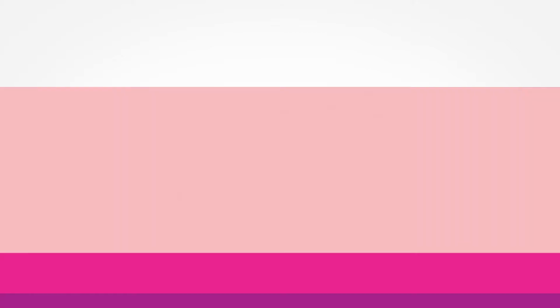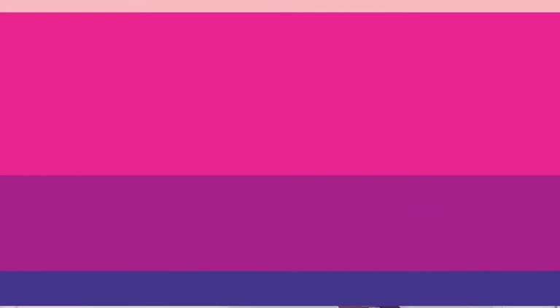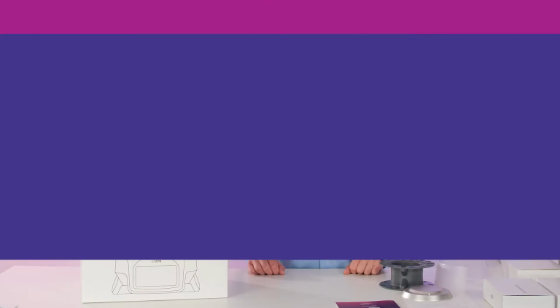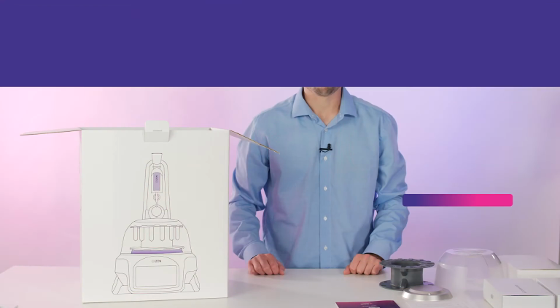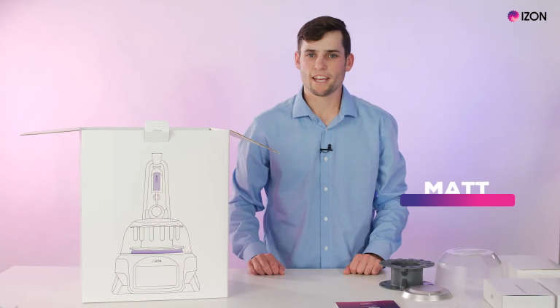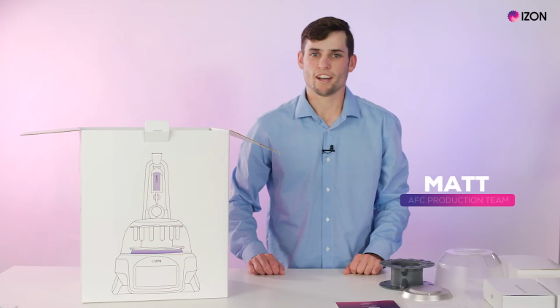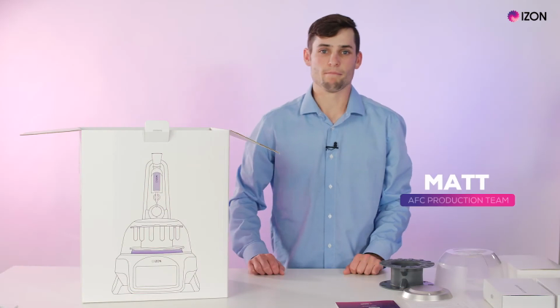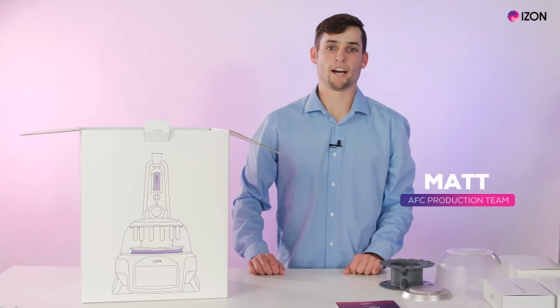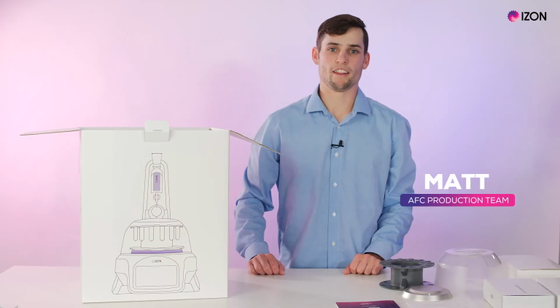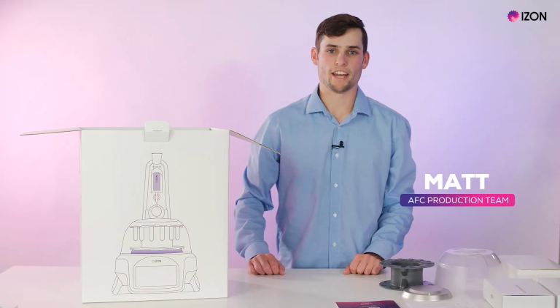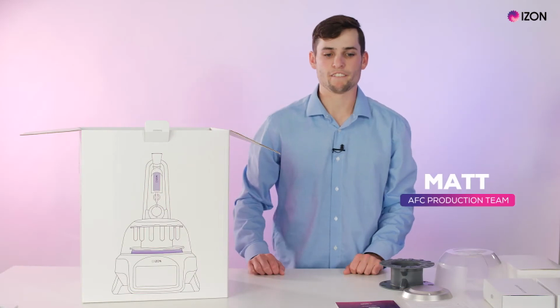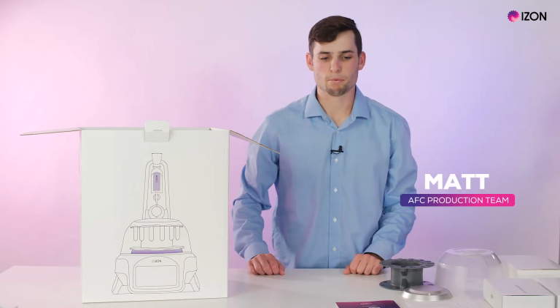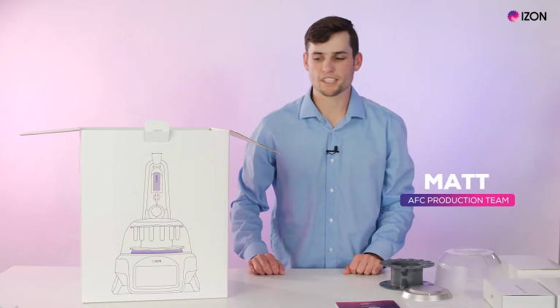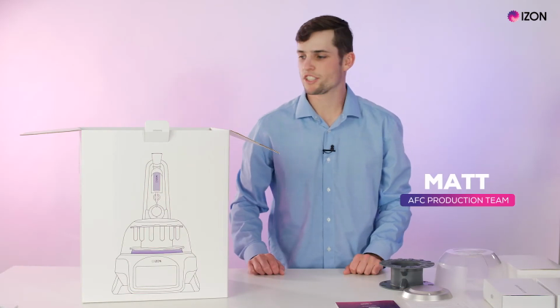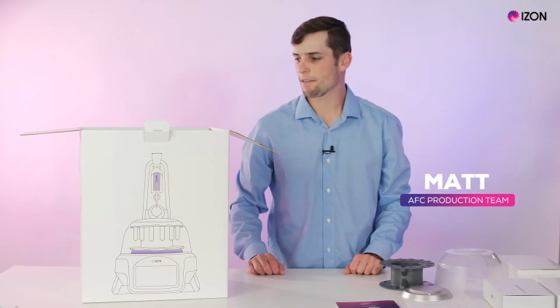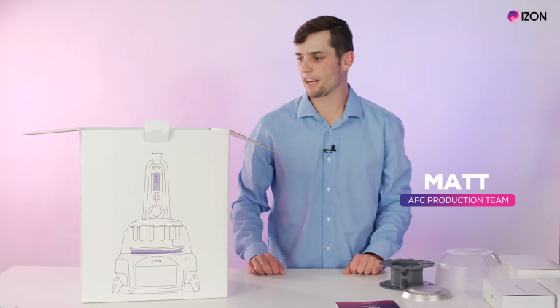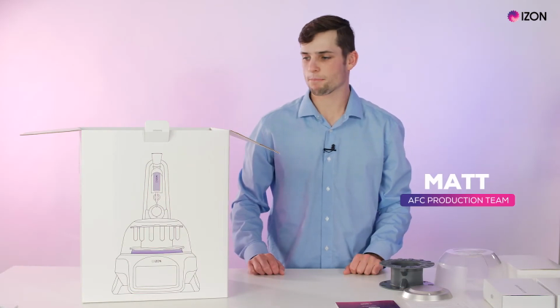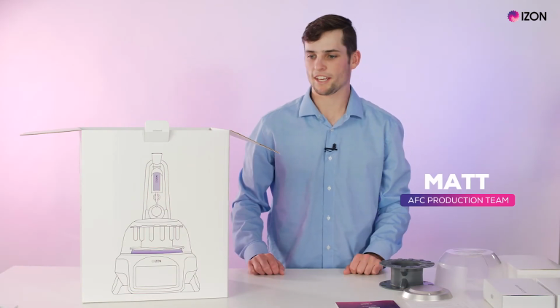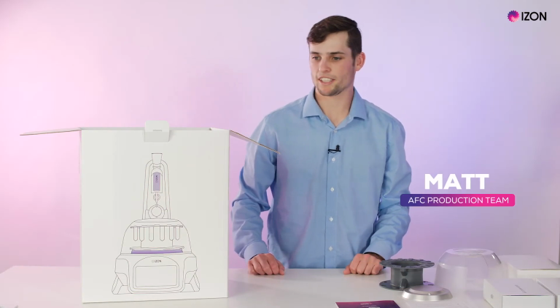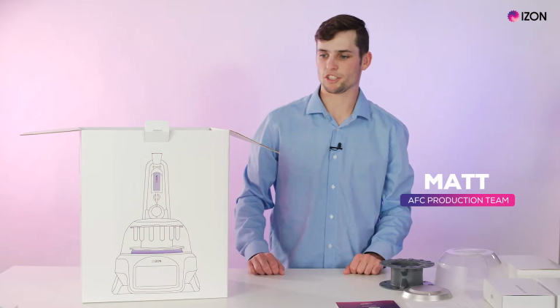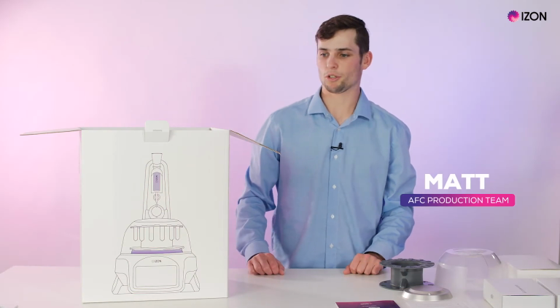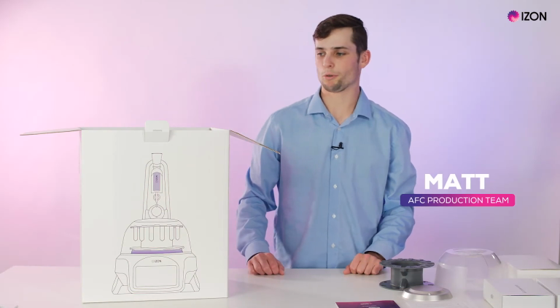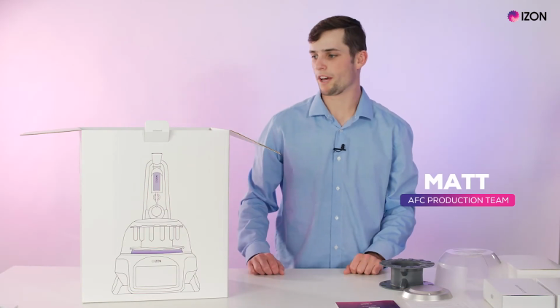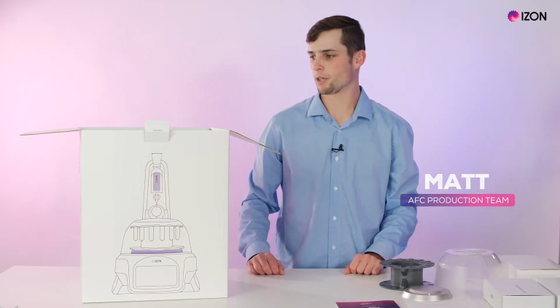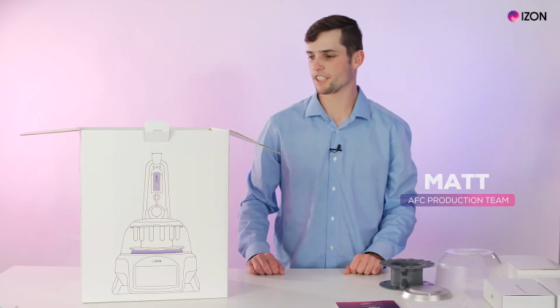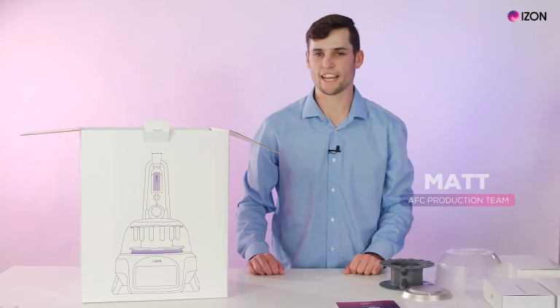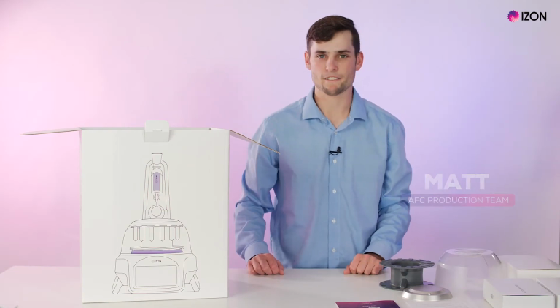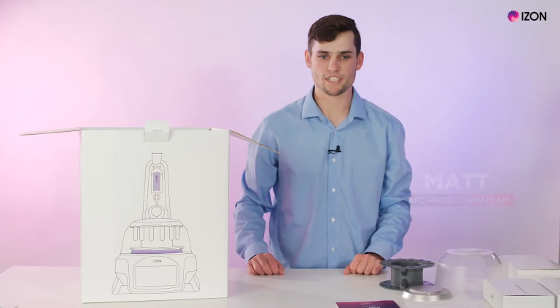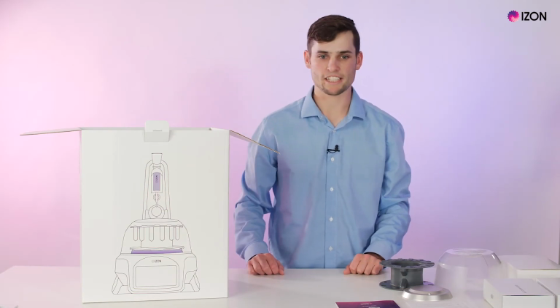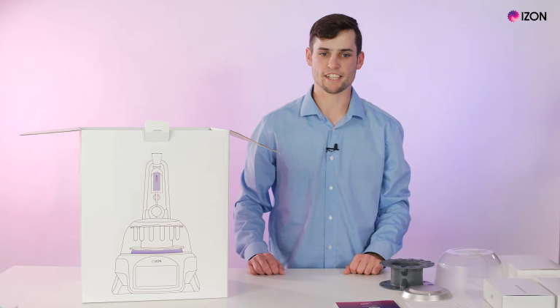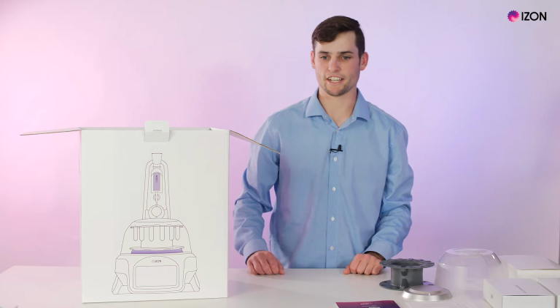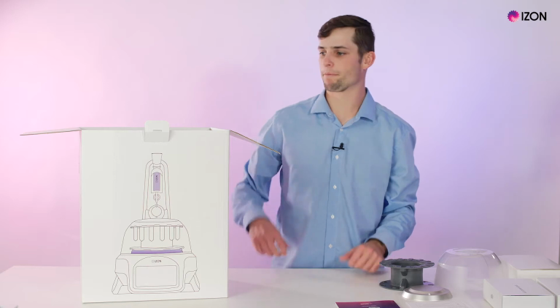Hi, I'm Matt, I'm part of the AFC production team and I'm here to show you unboxing the AFC and setting it up.